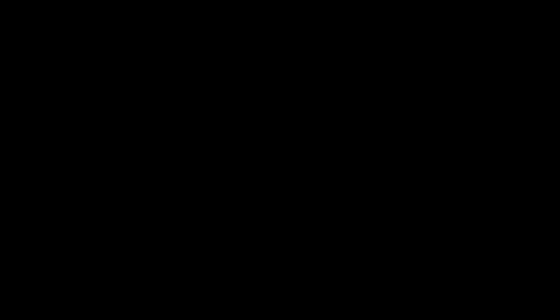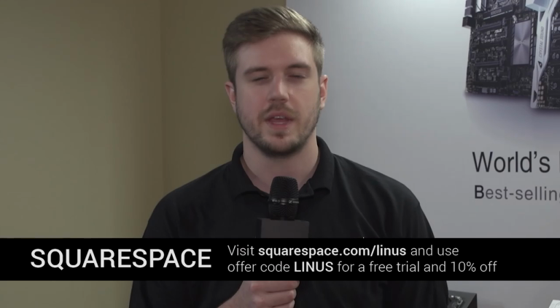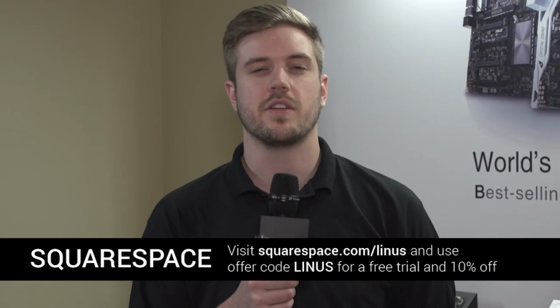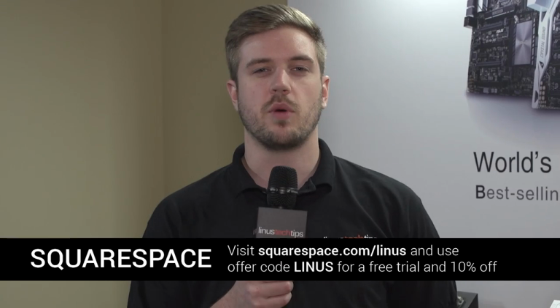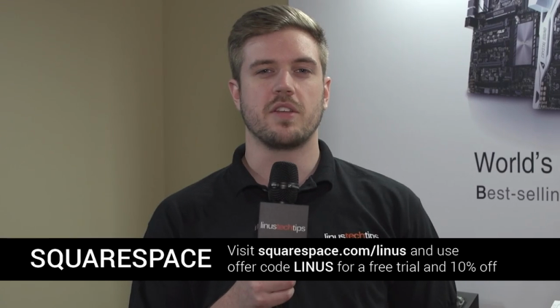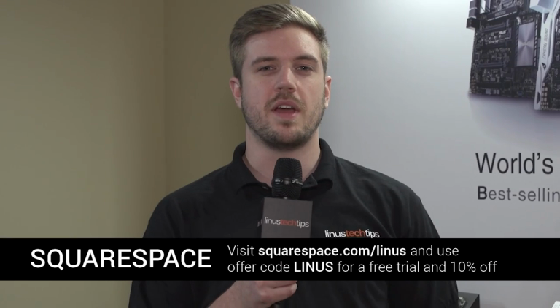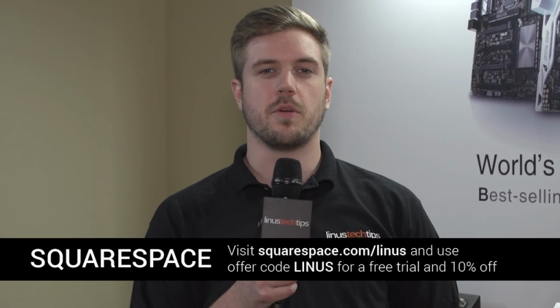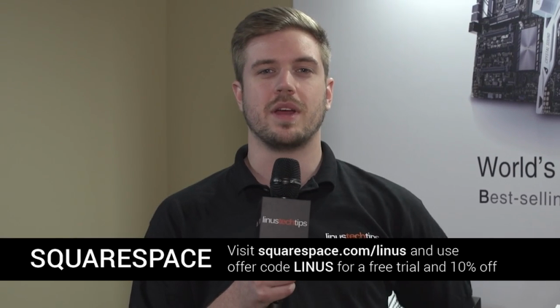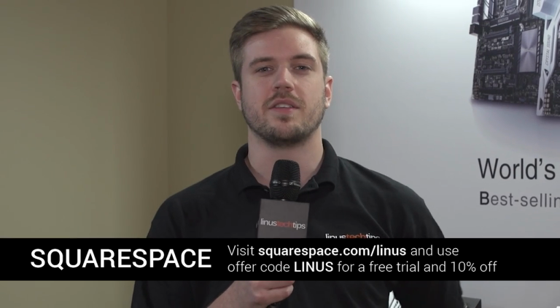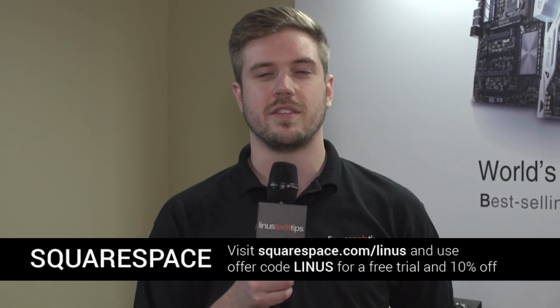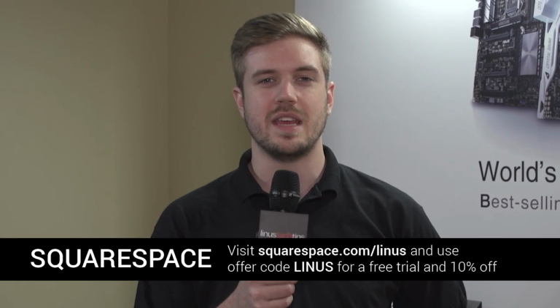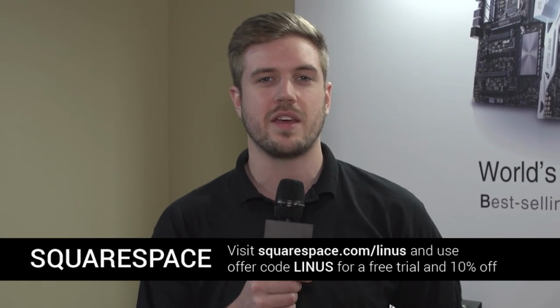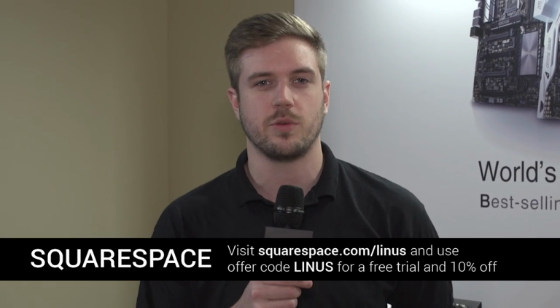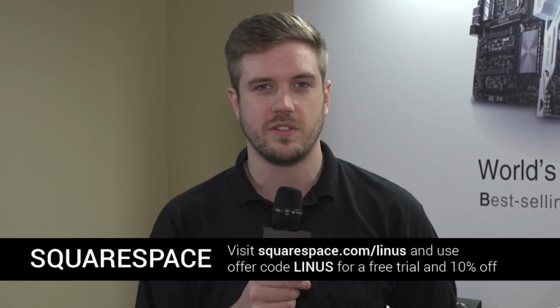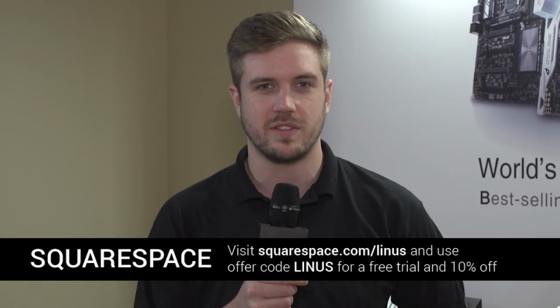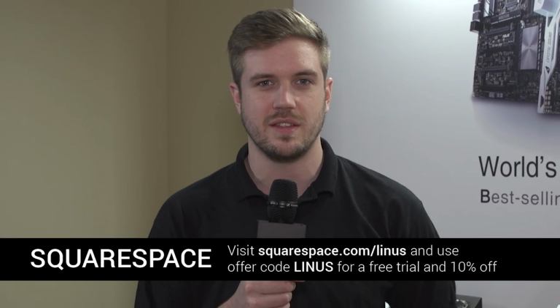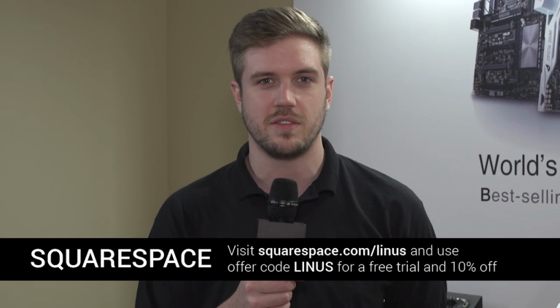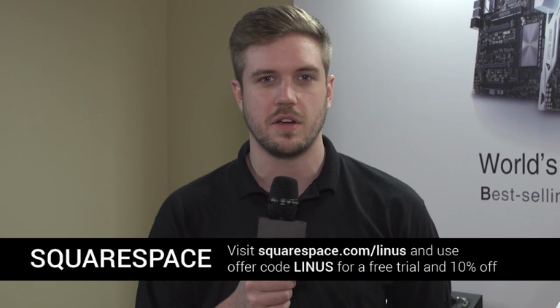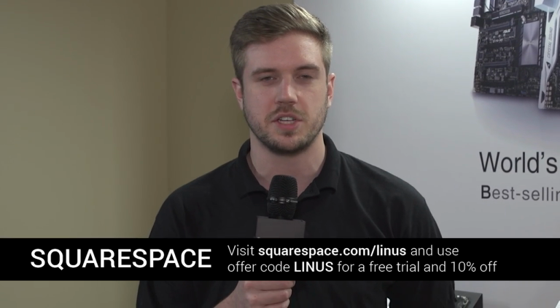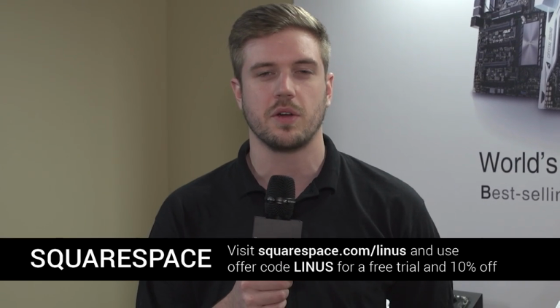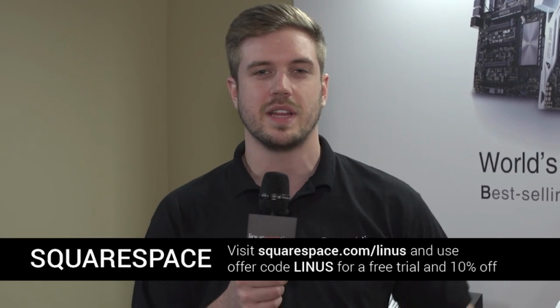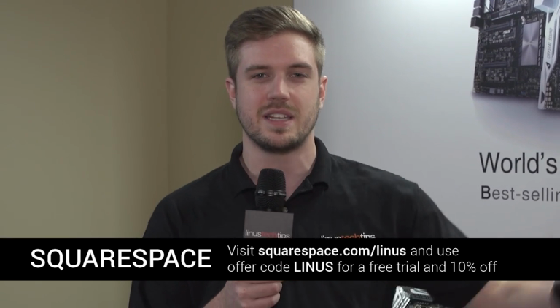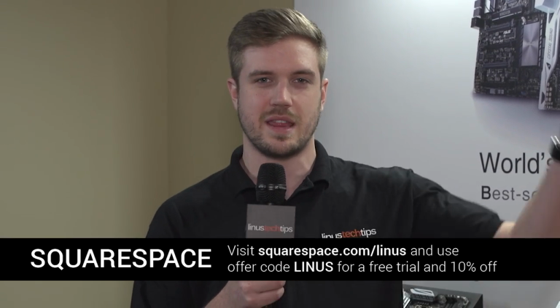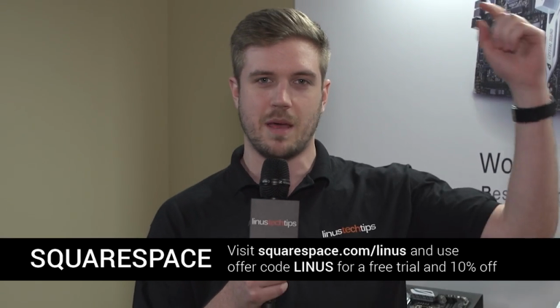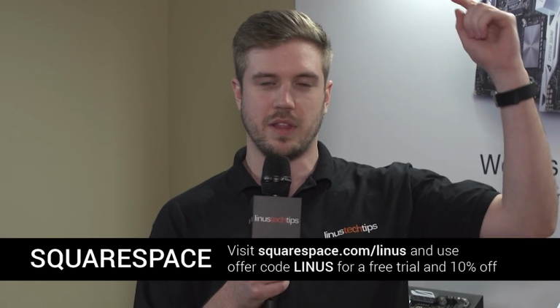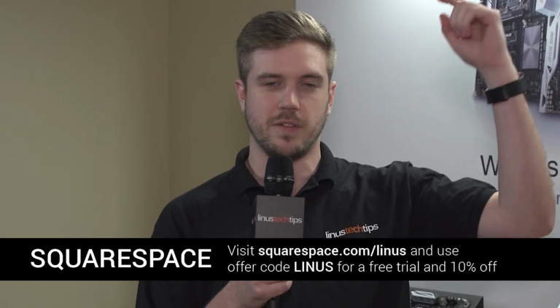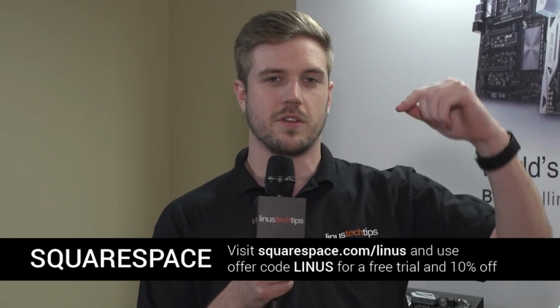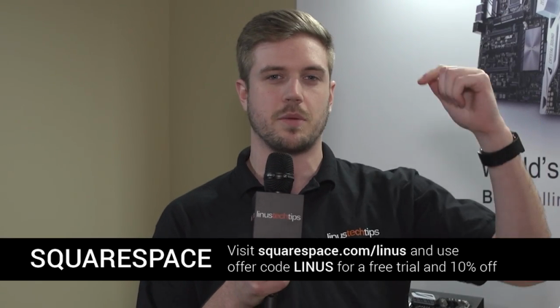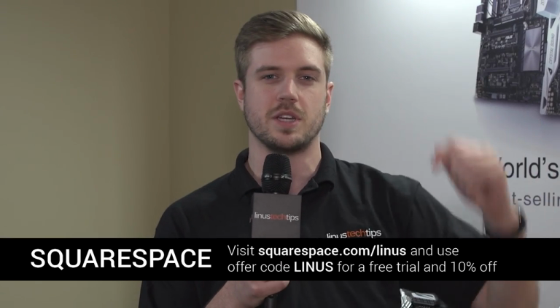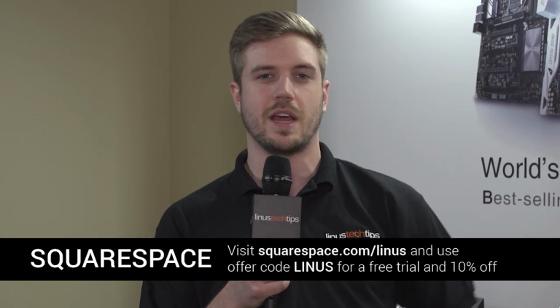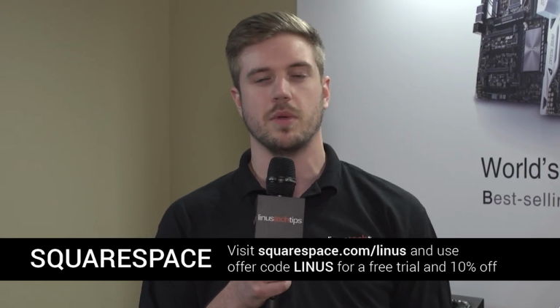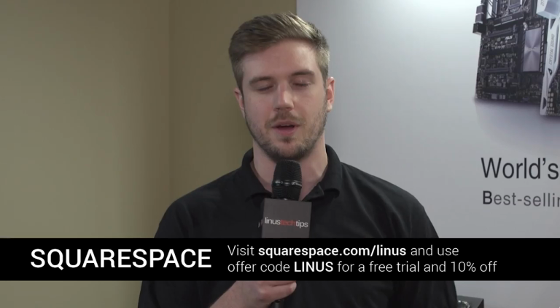Thank you to Squarespace for bringing us to CES 2016 this year. Check out a link to them in the video description down below.